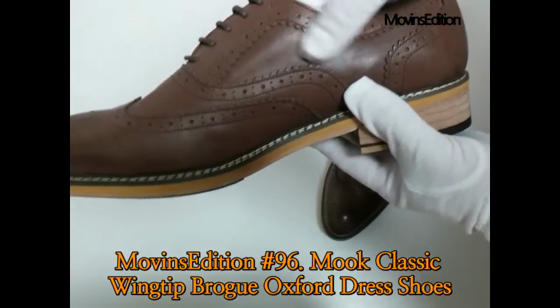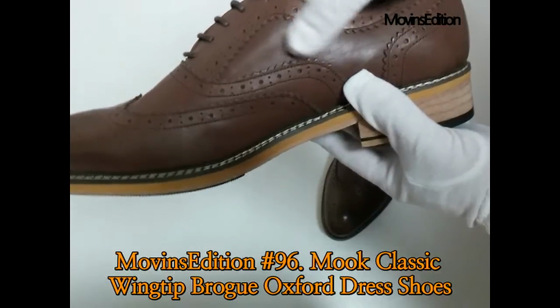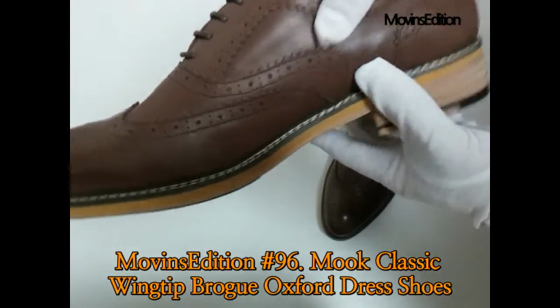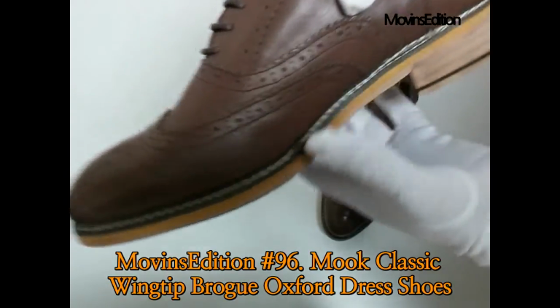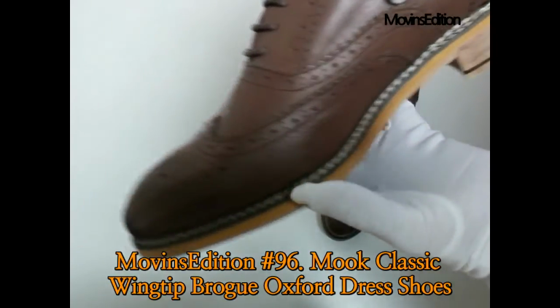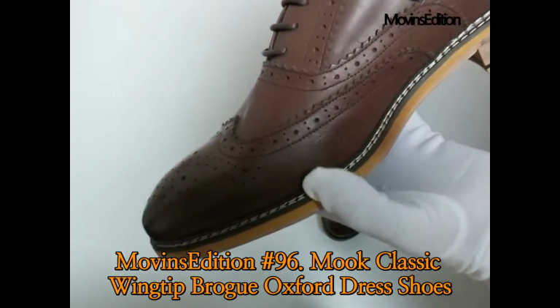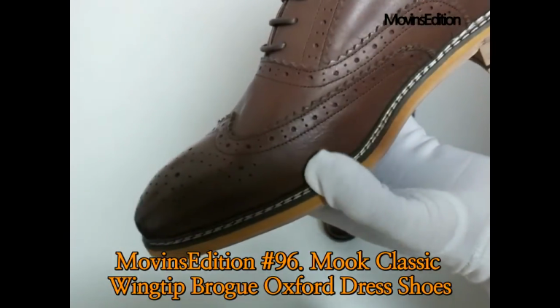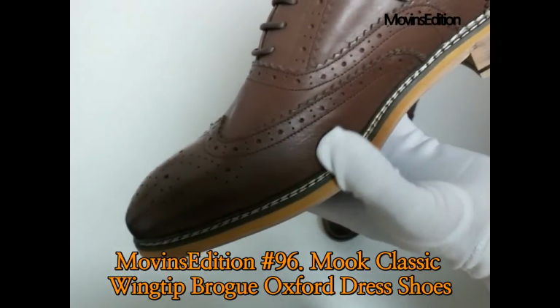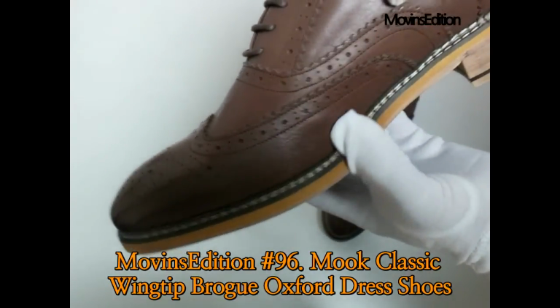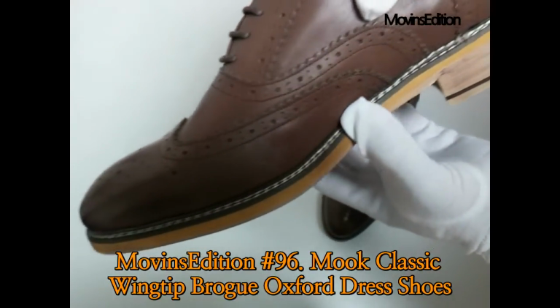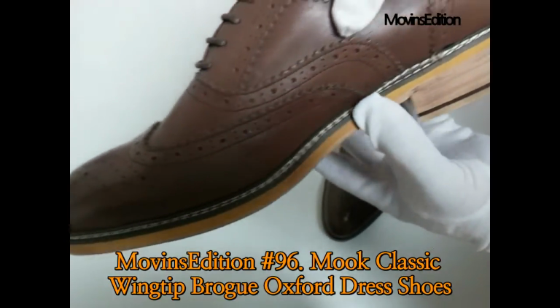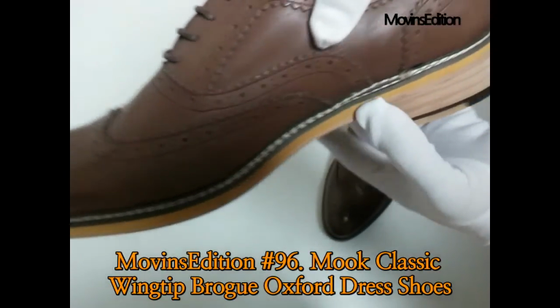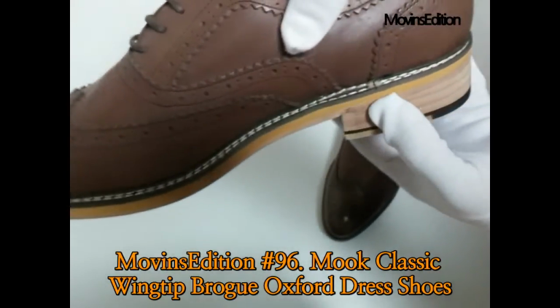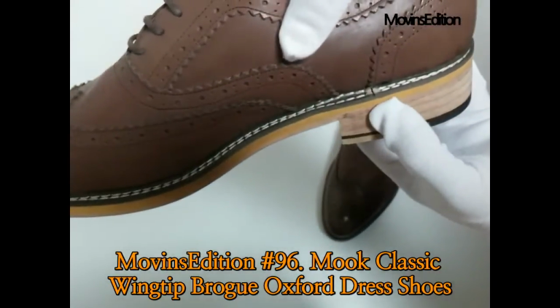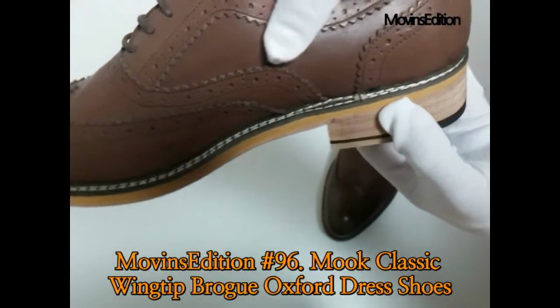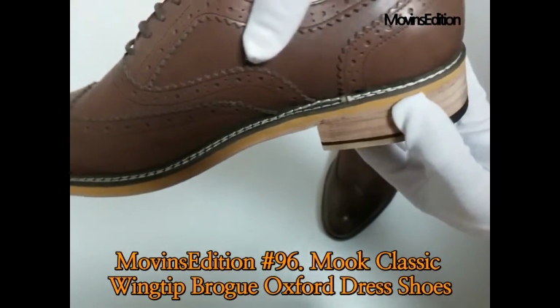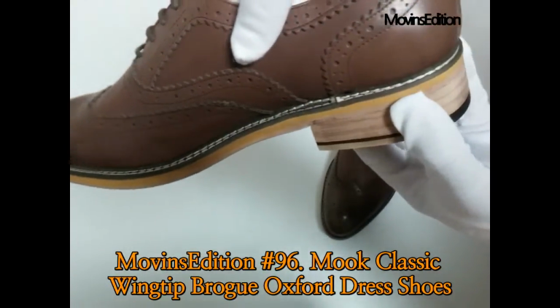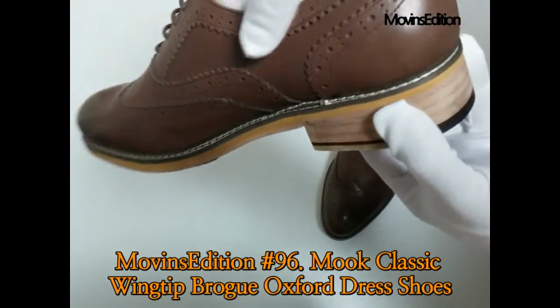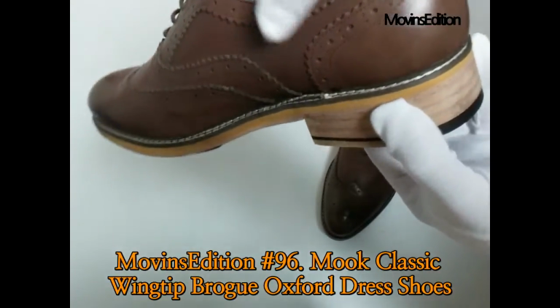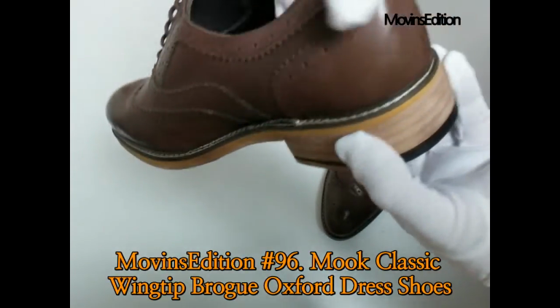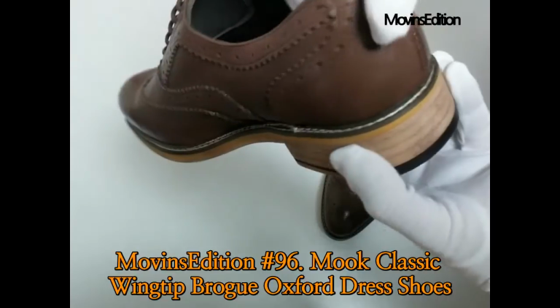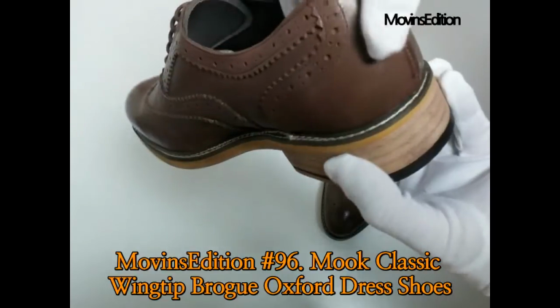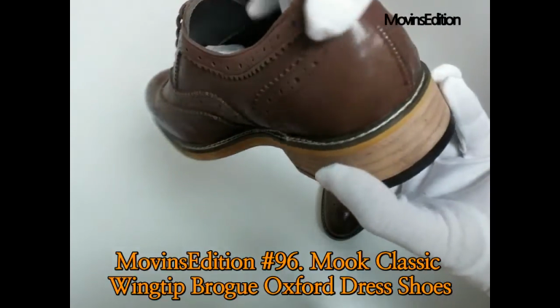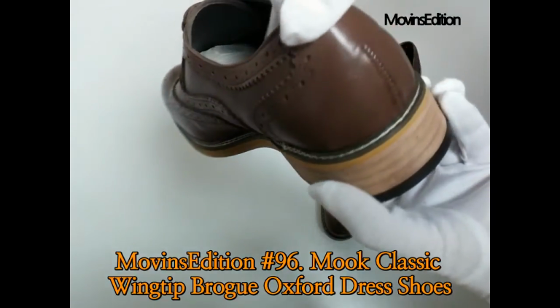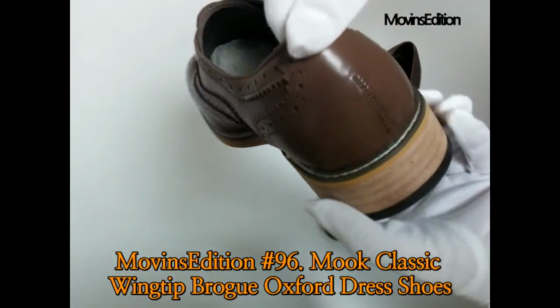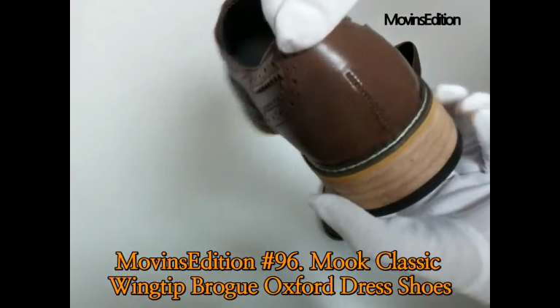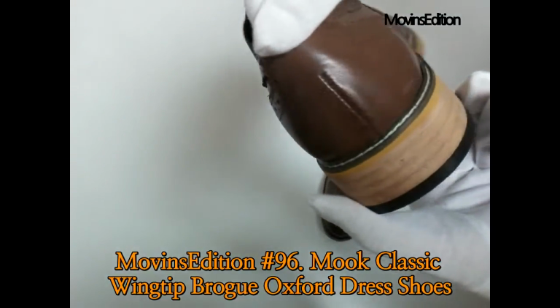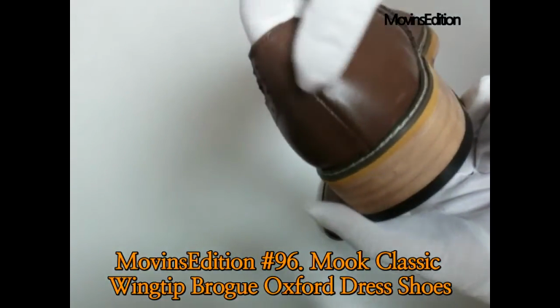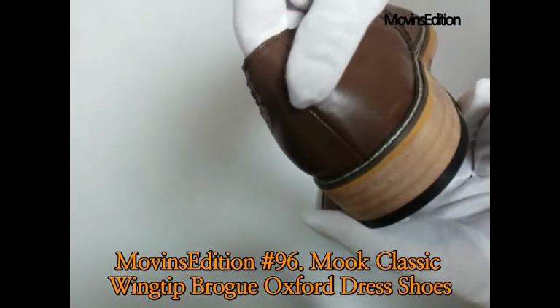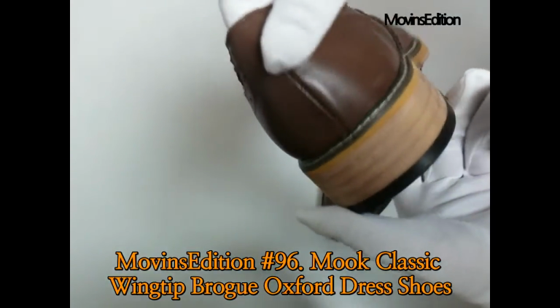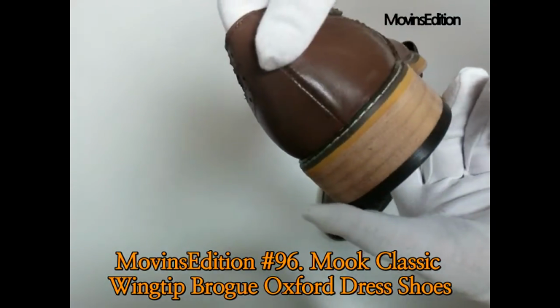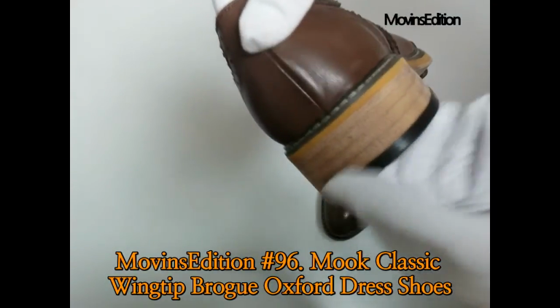Therefore, it stands to reason that any shoe with perforations — whether it be an Oxford, Derby, Holgate, or a Budapester — is a brogue.